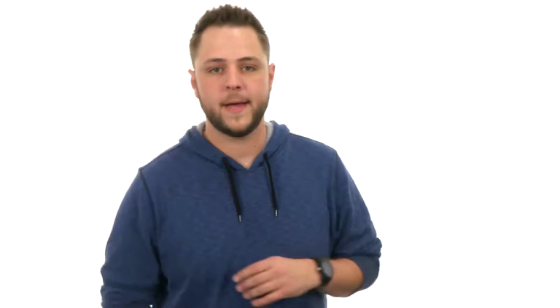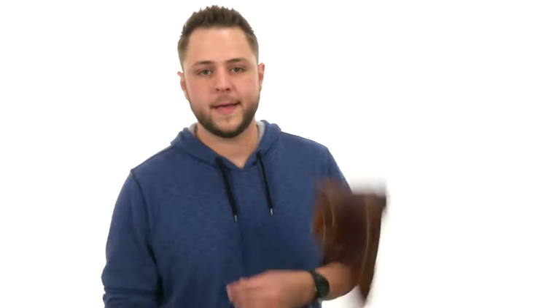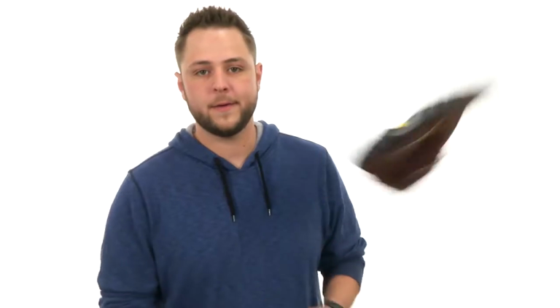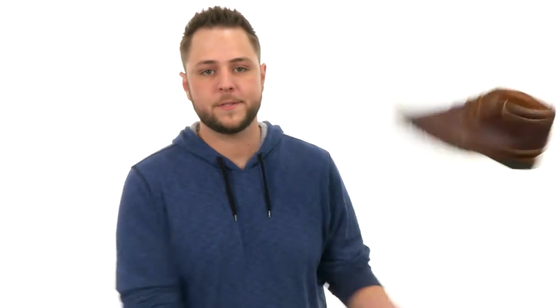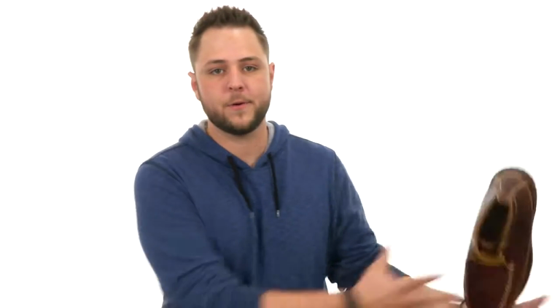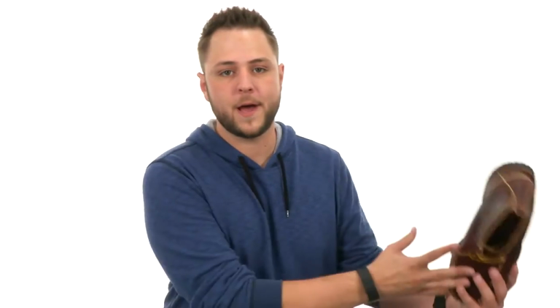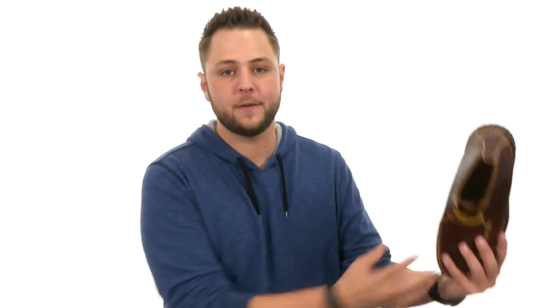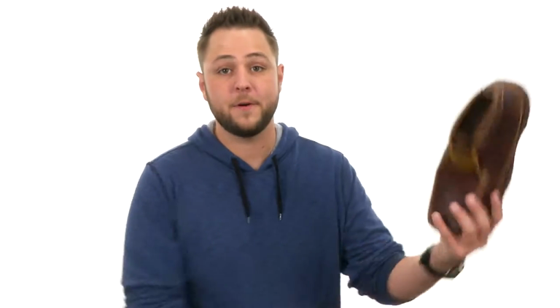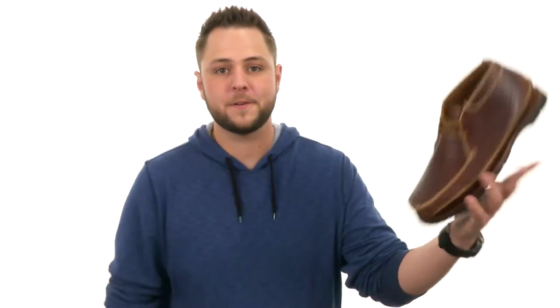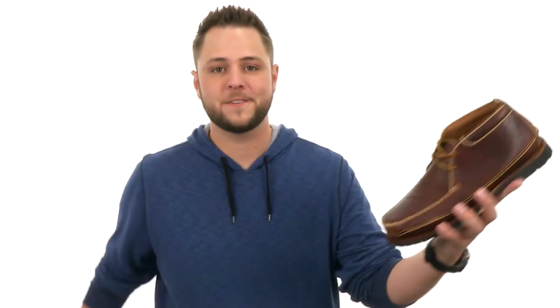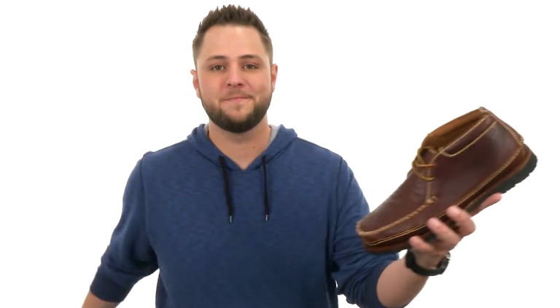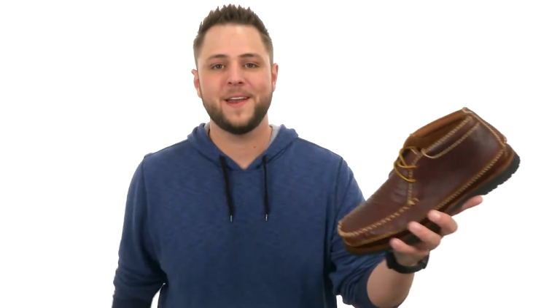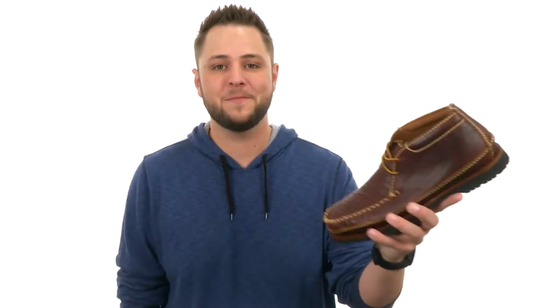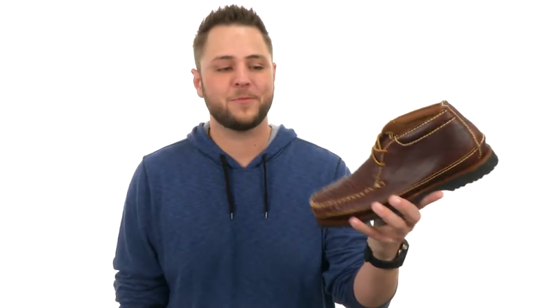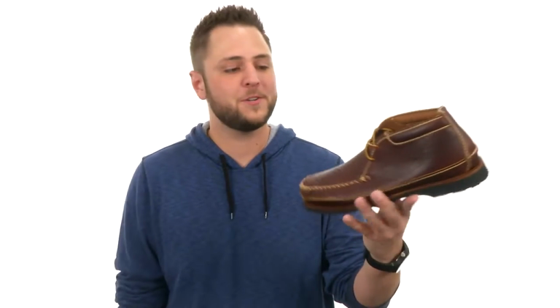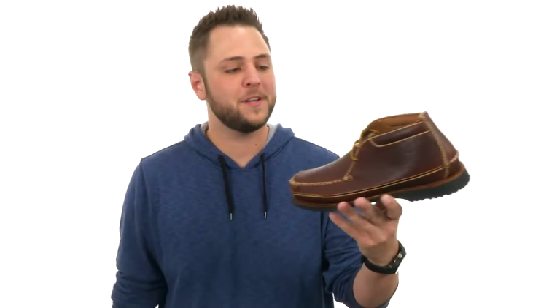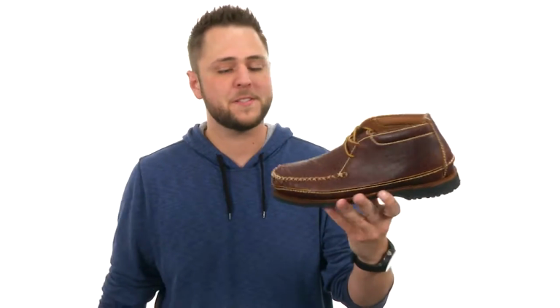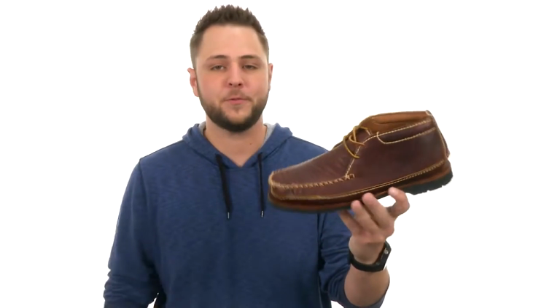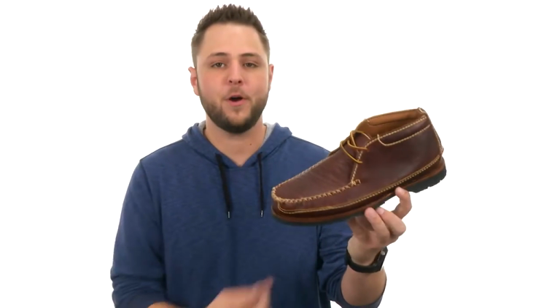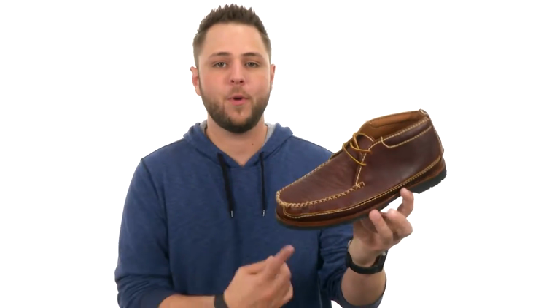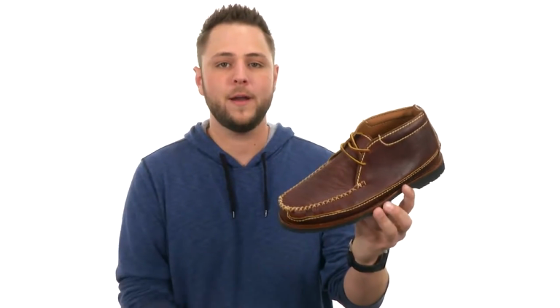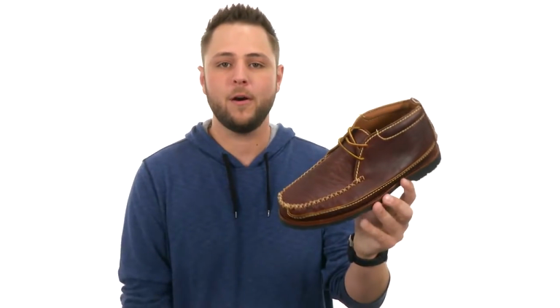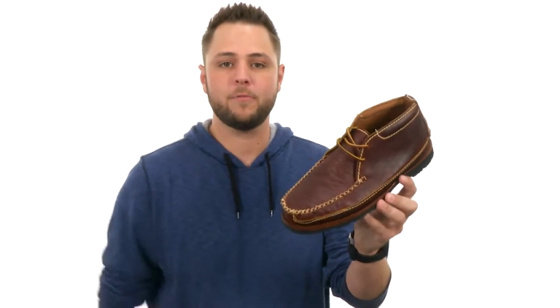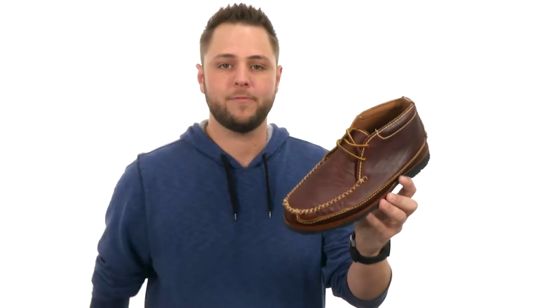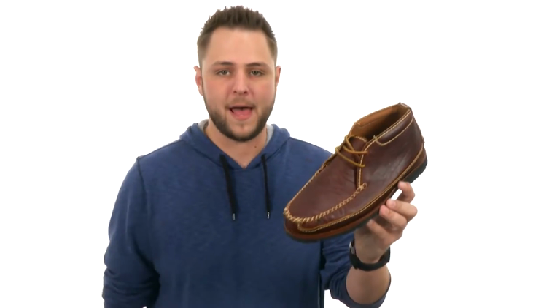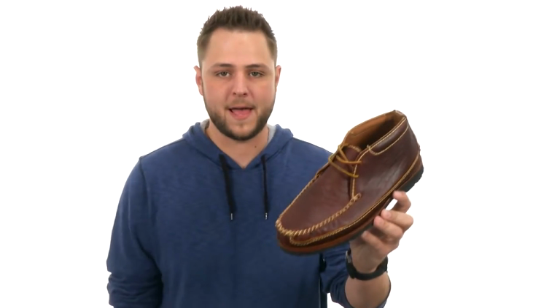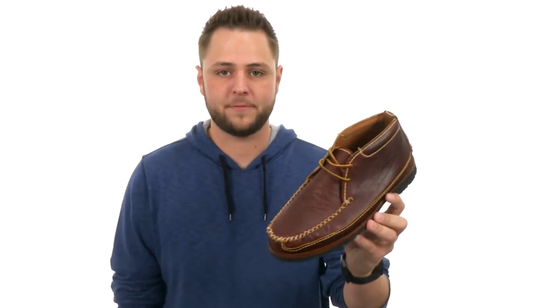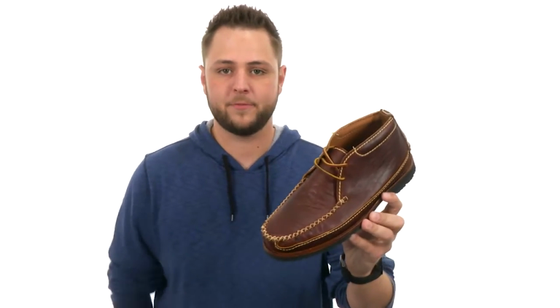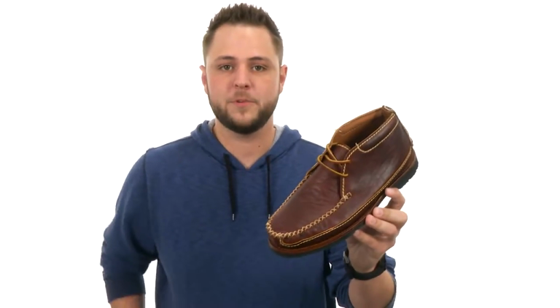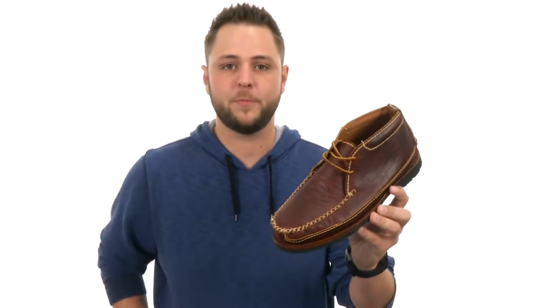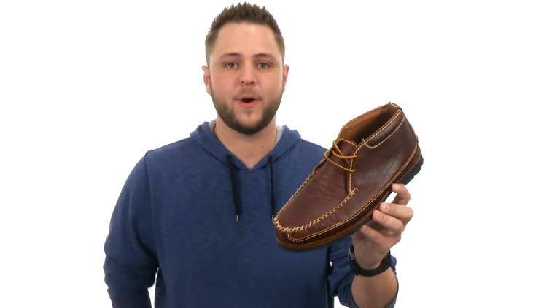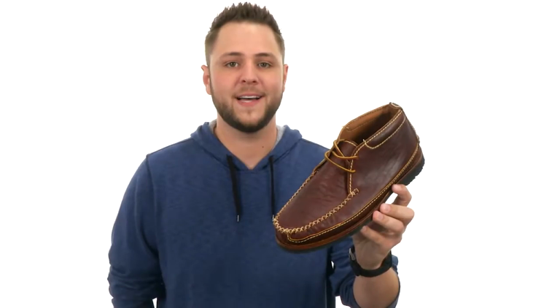Hey, what's going on folks? My name is Richard and this is 30105 from Chippewa.